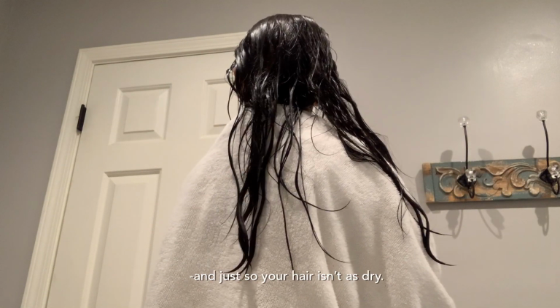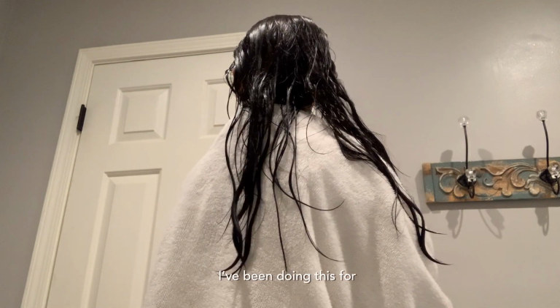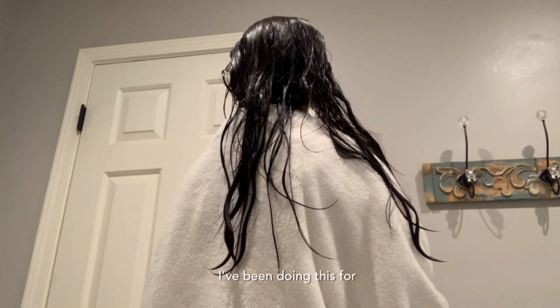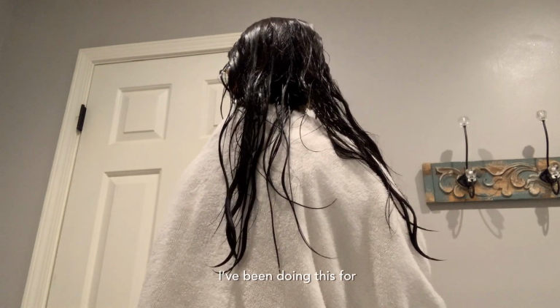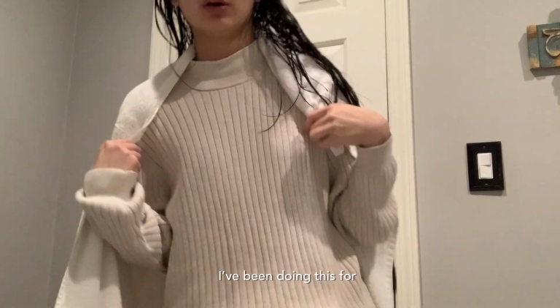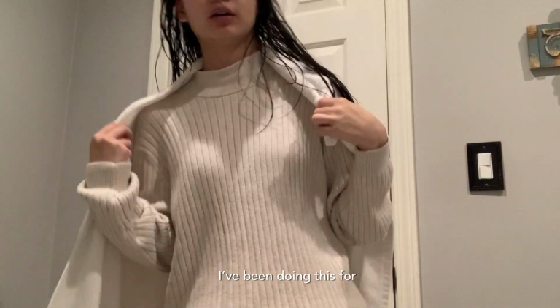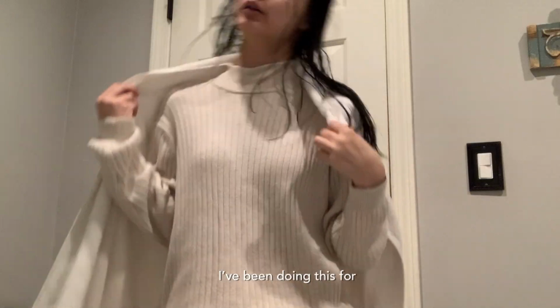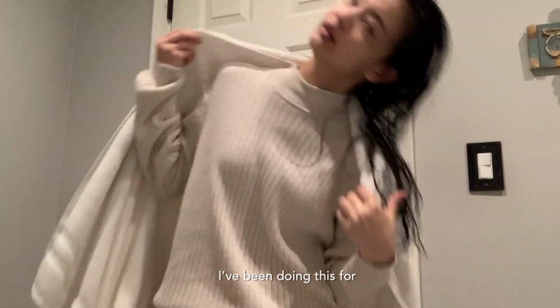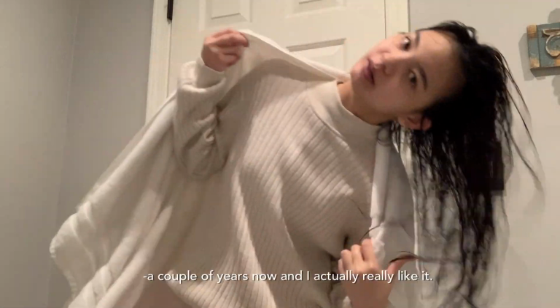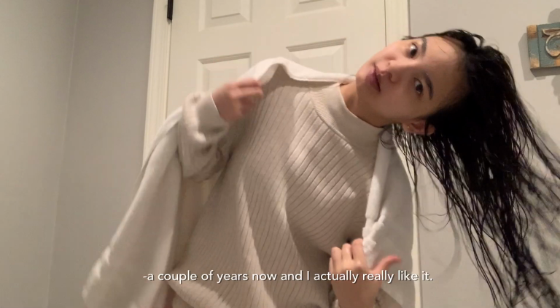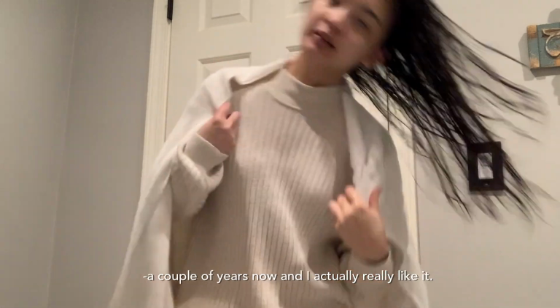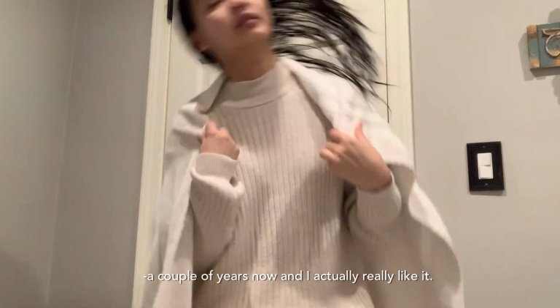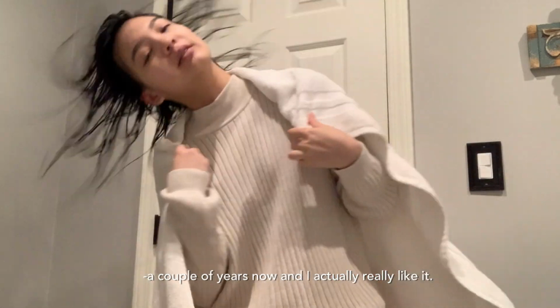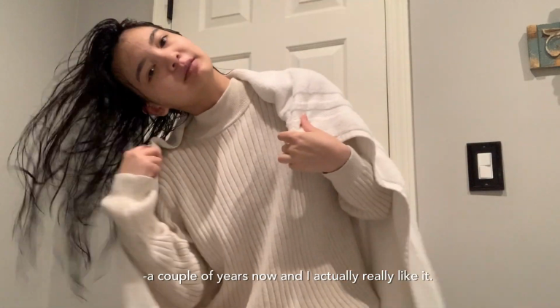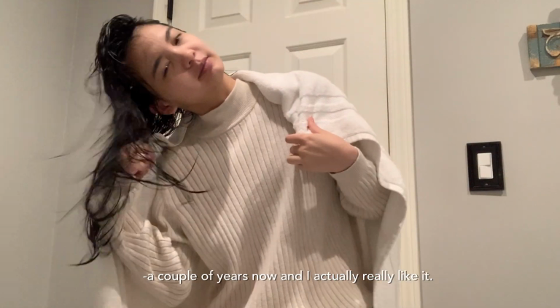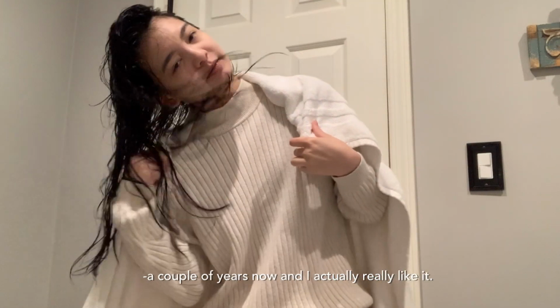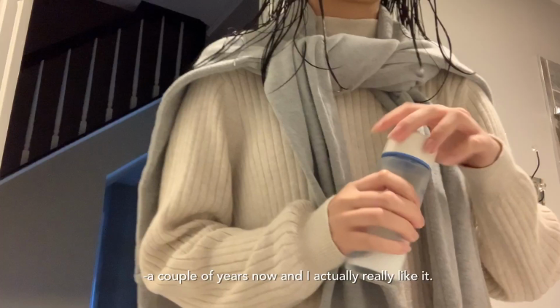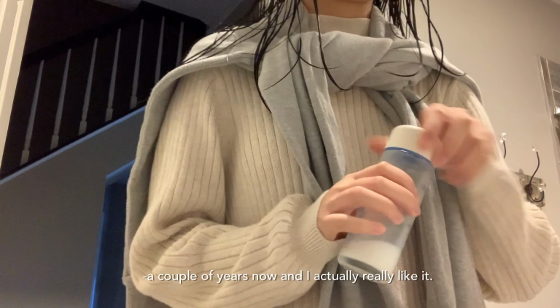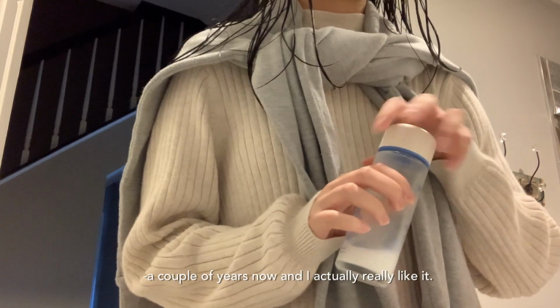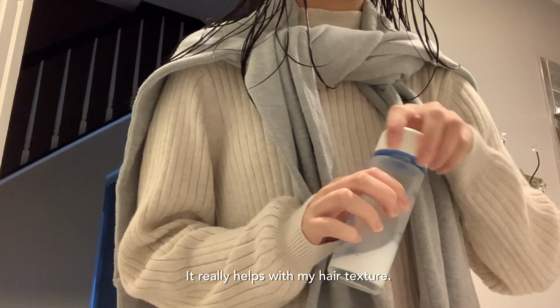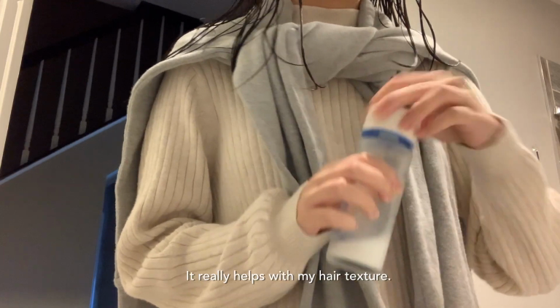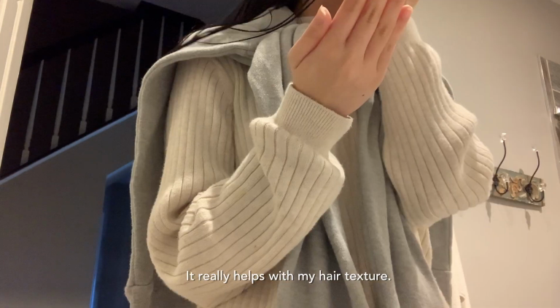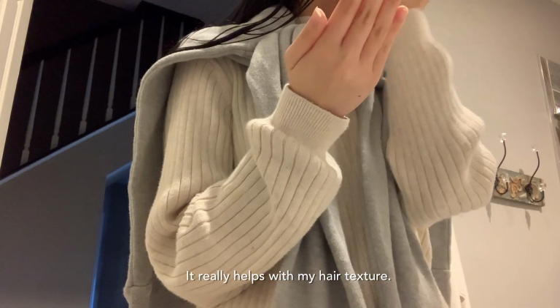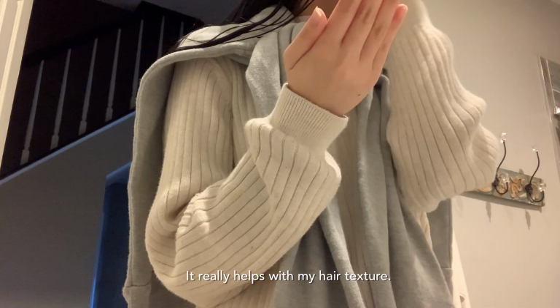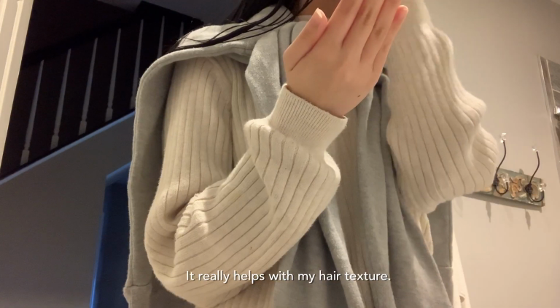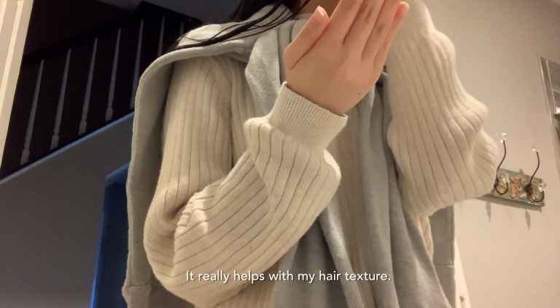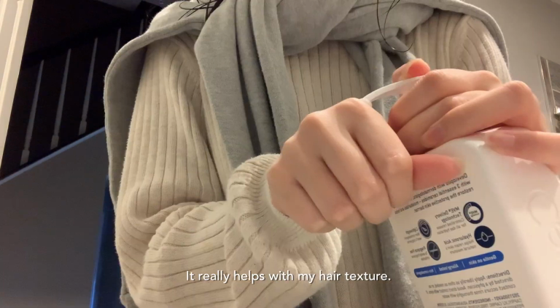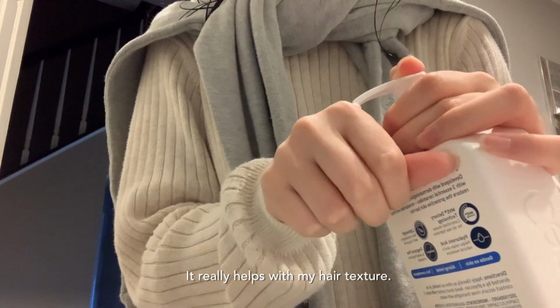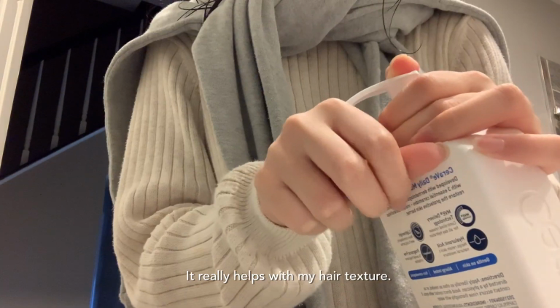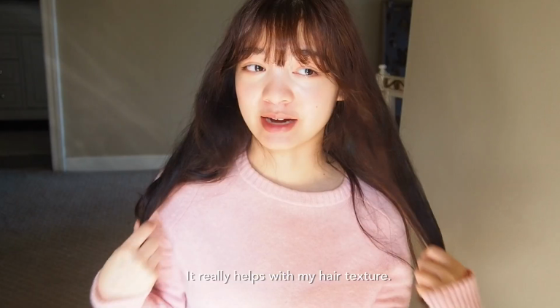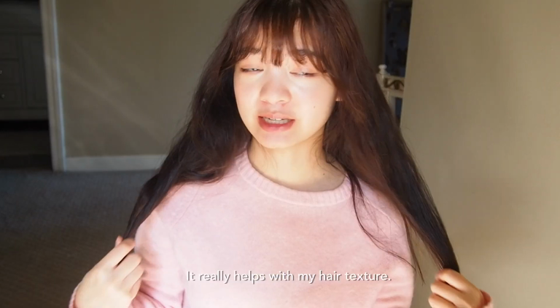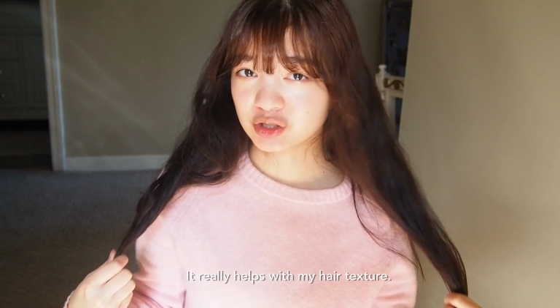I've been doing this for a couple of years now and I actually really like it. It really helps with my hair texture.